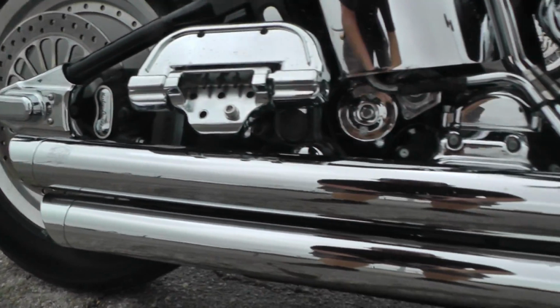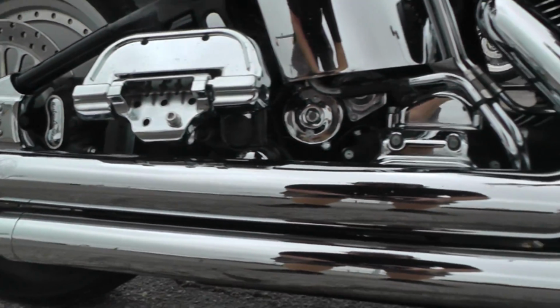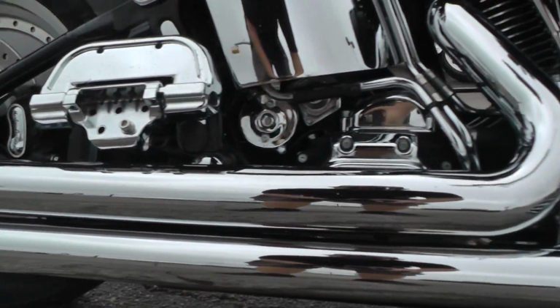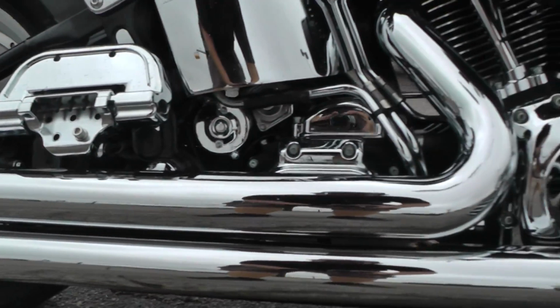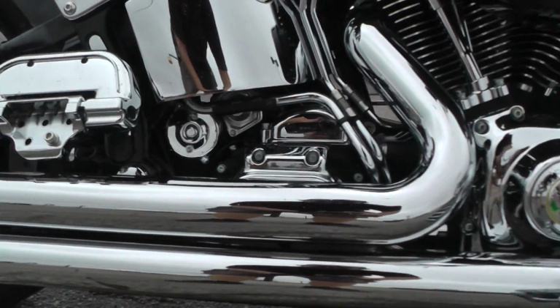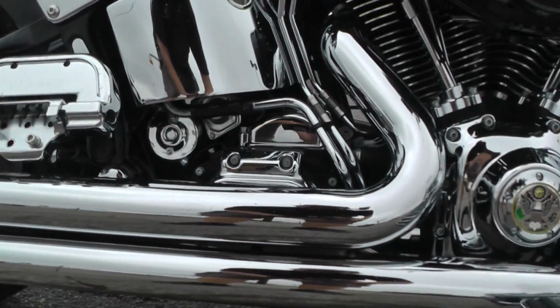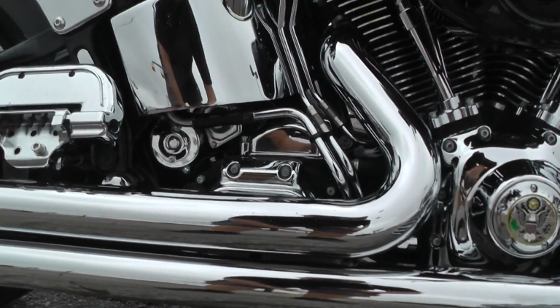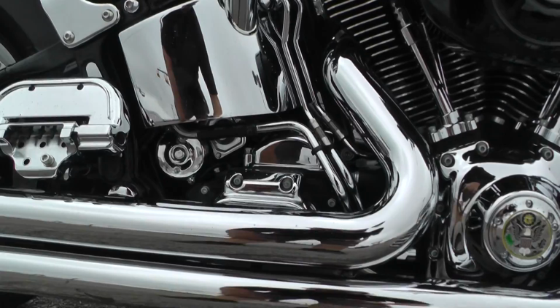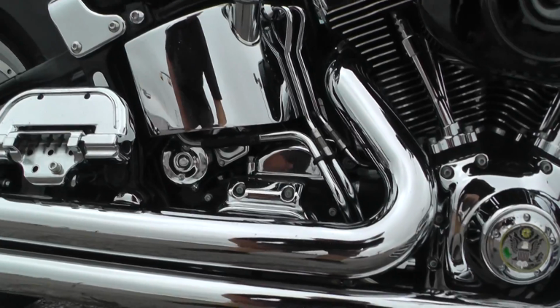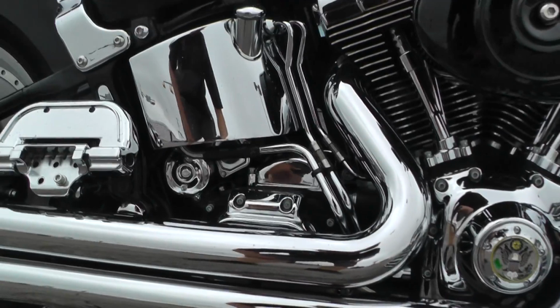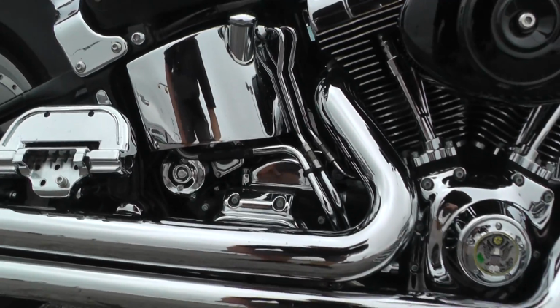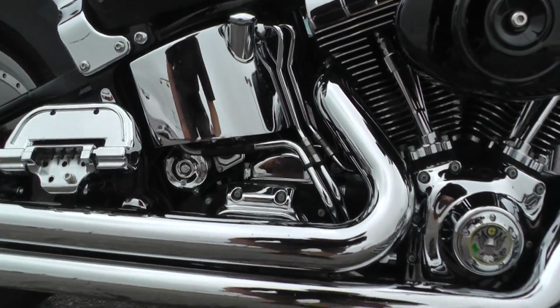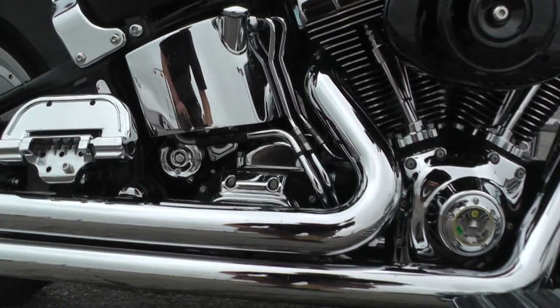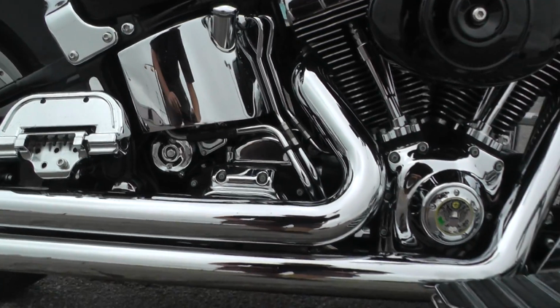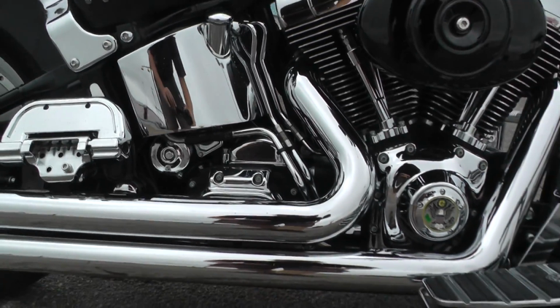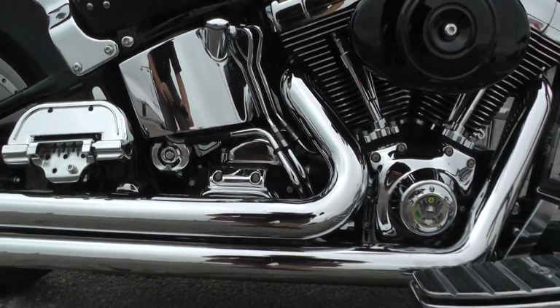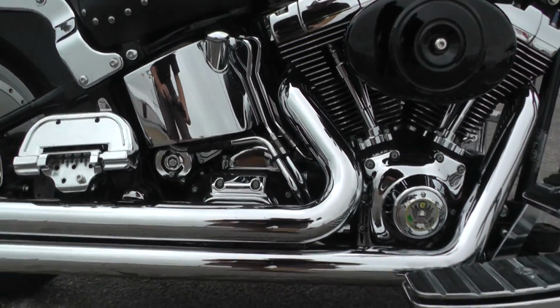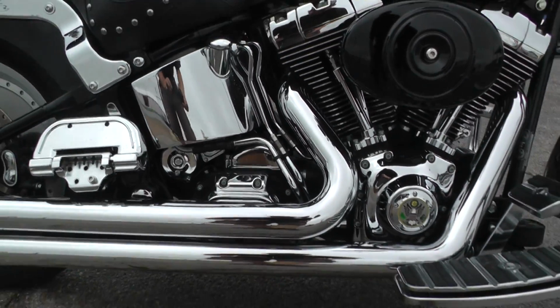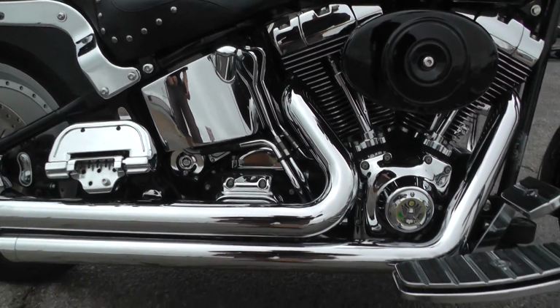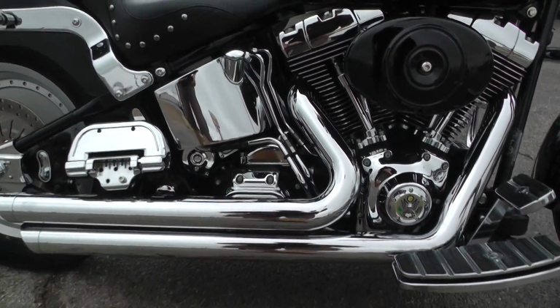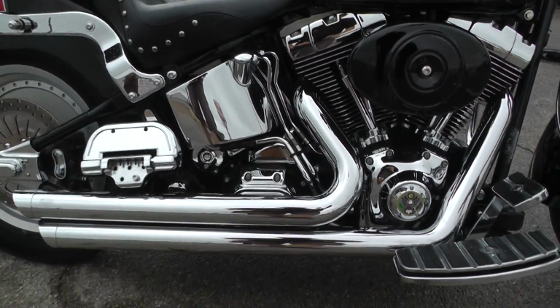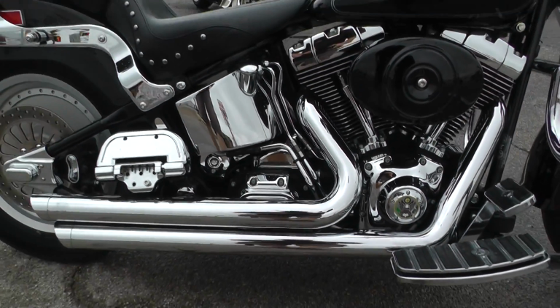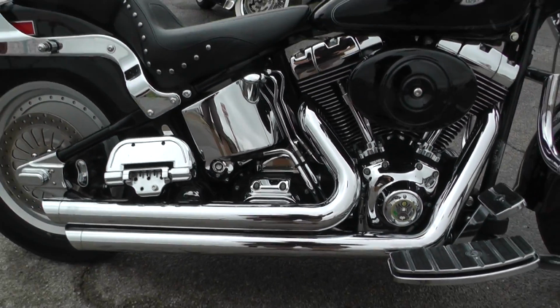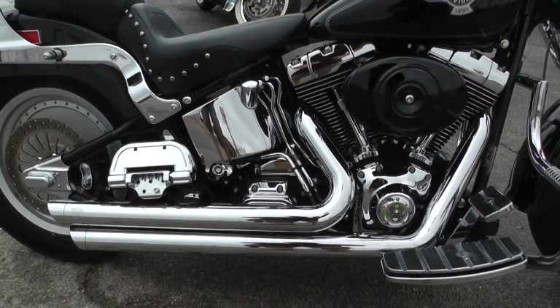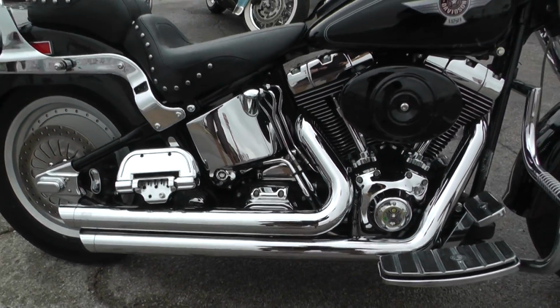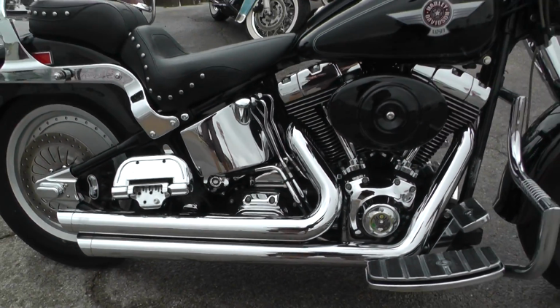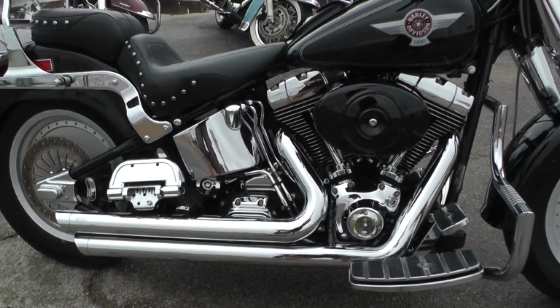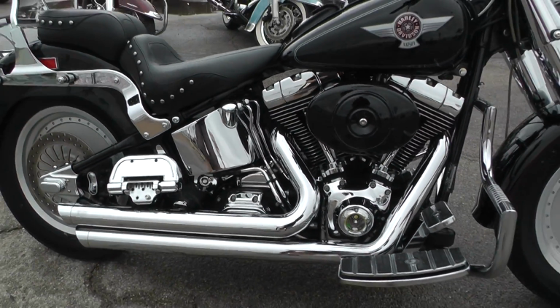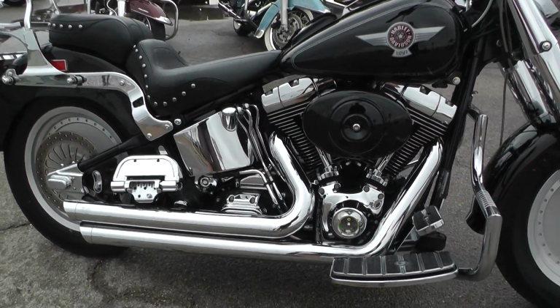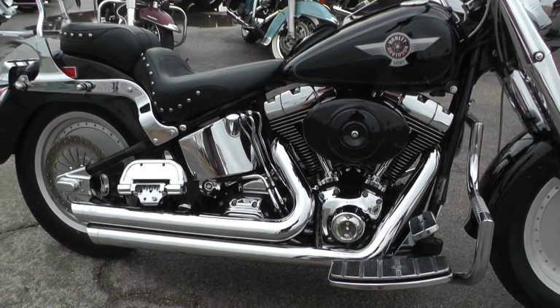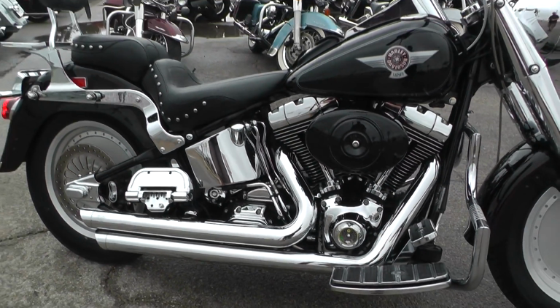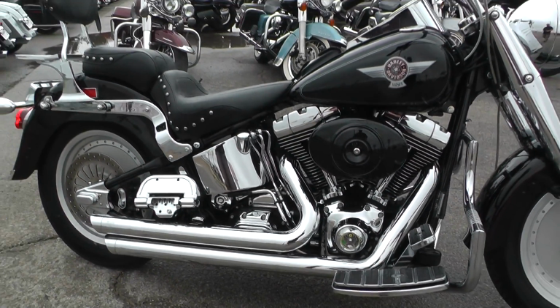Revs up nice and clean — real strong running motor. It's a beautiful bike.